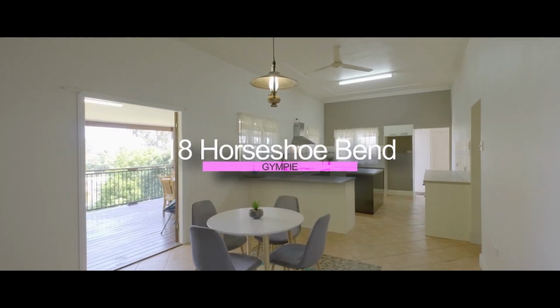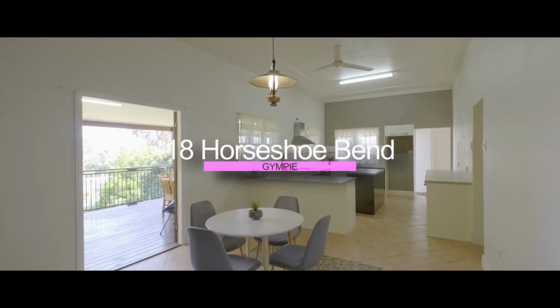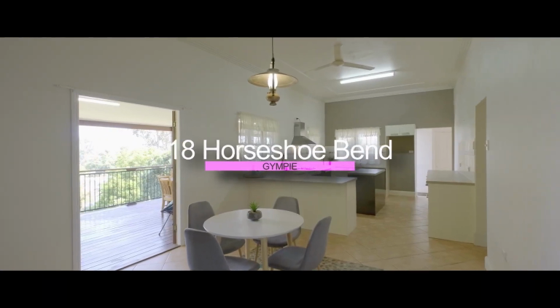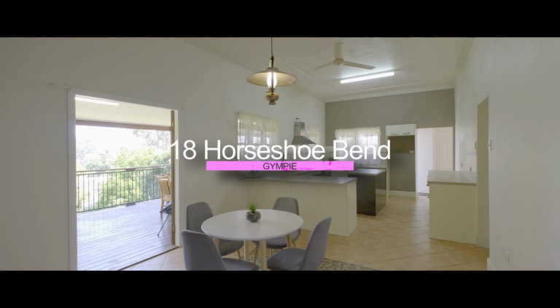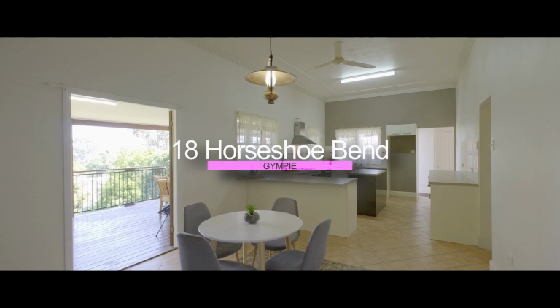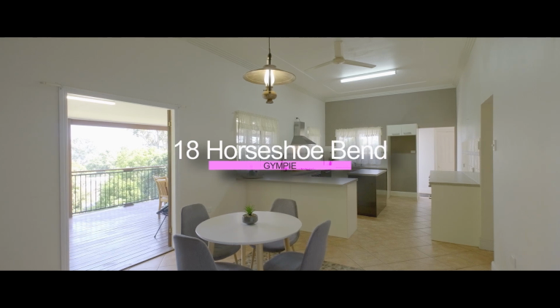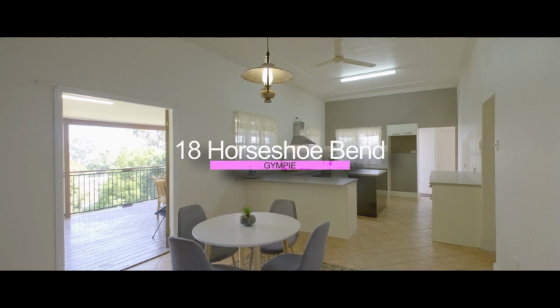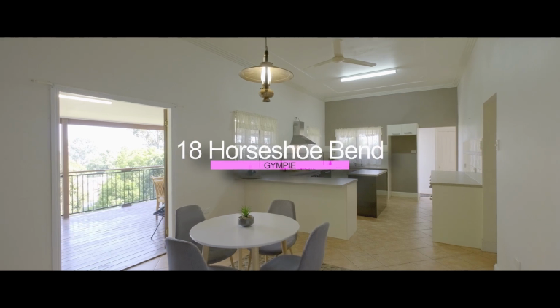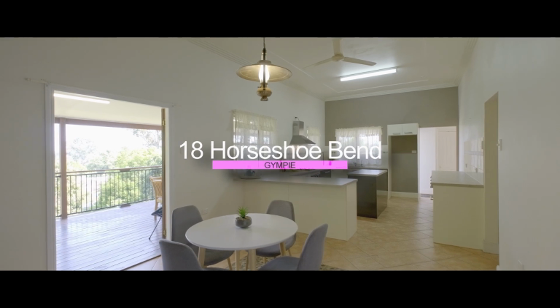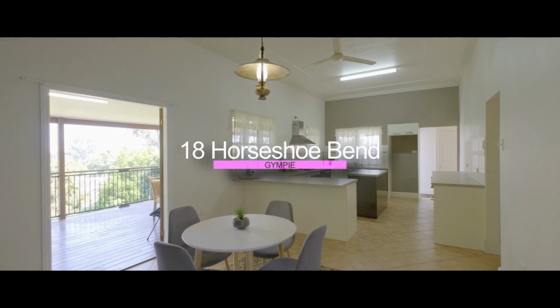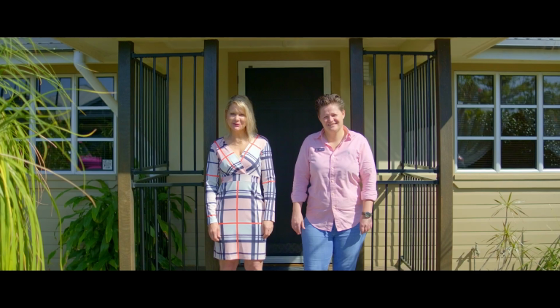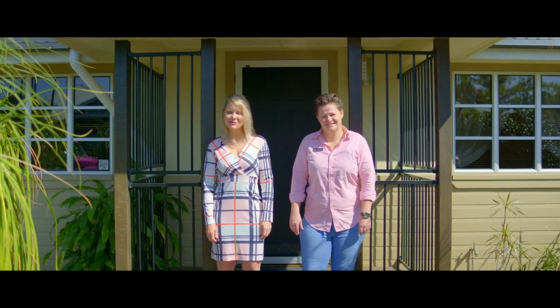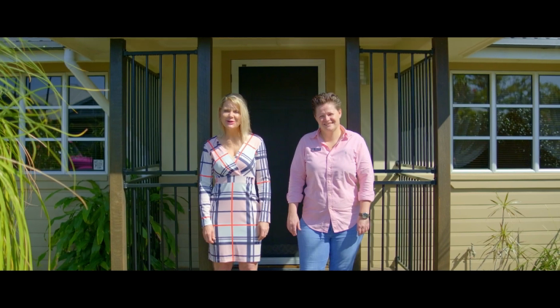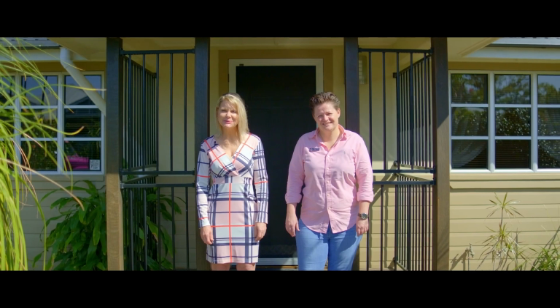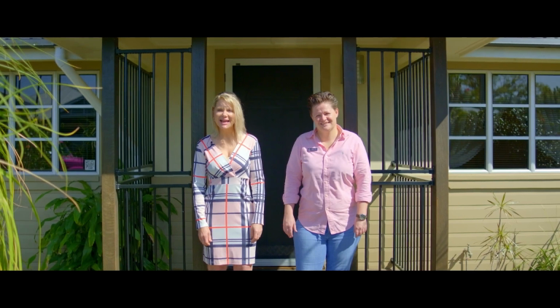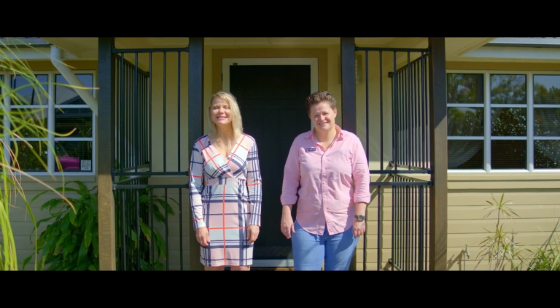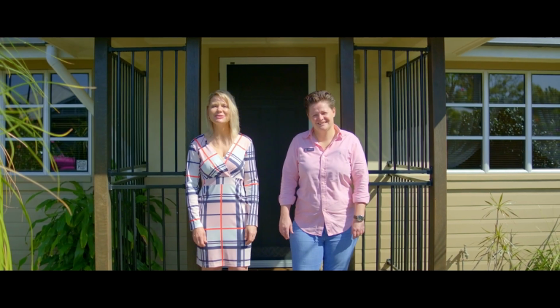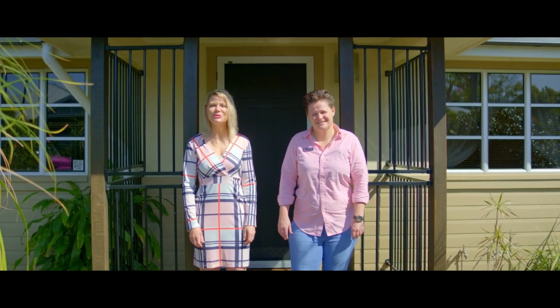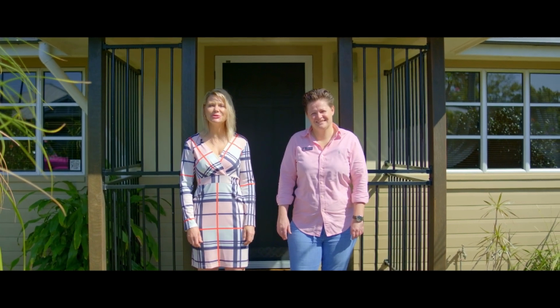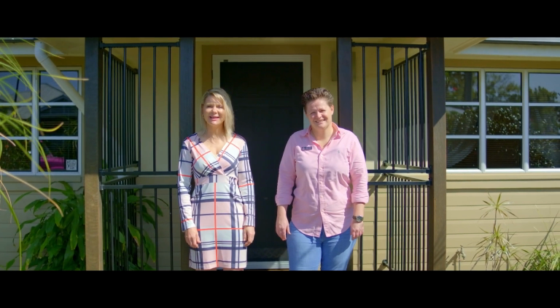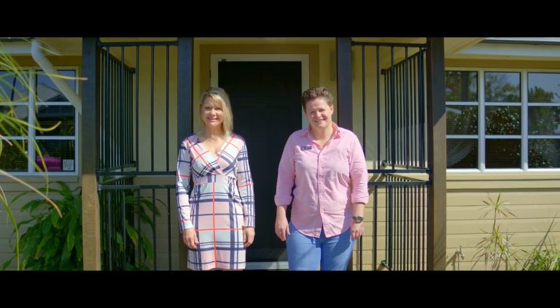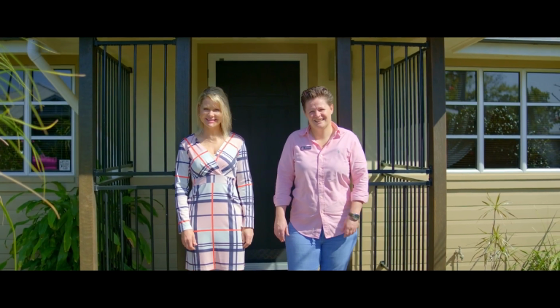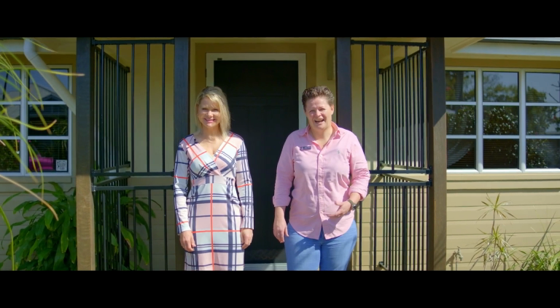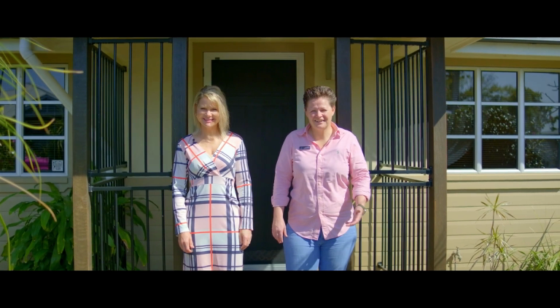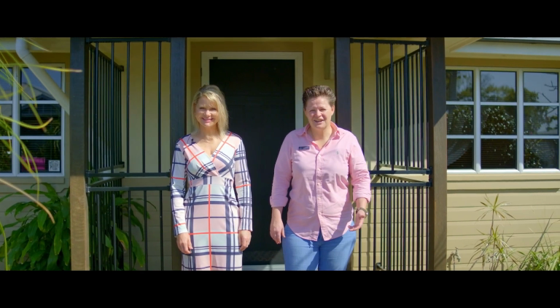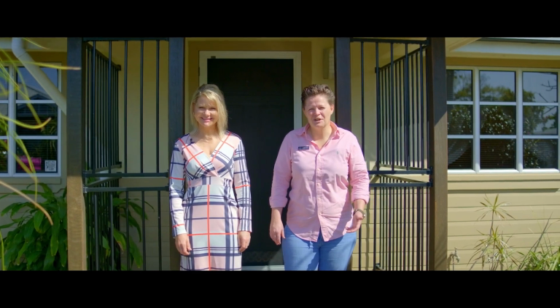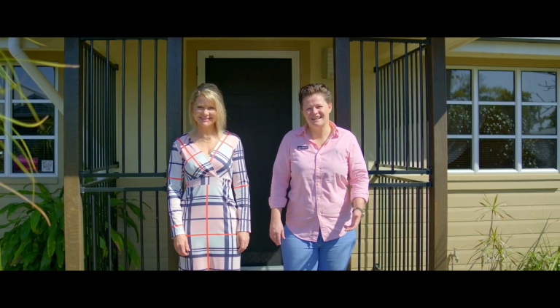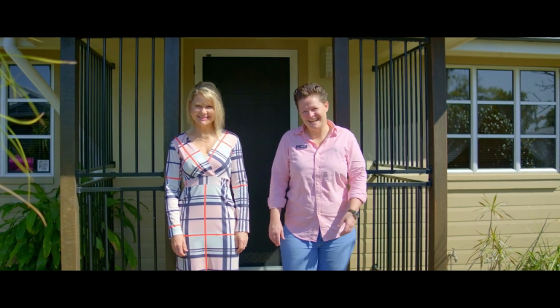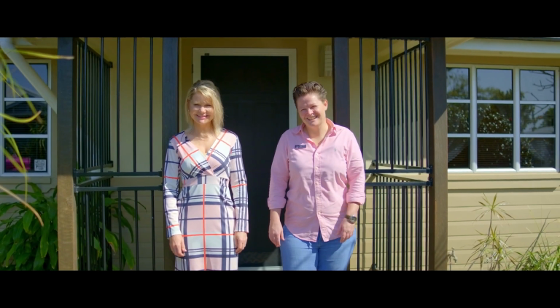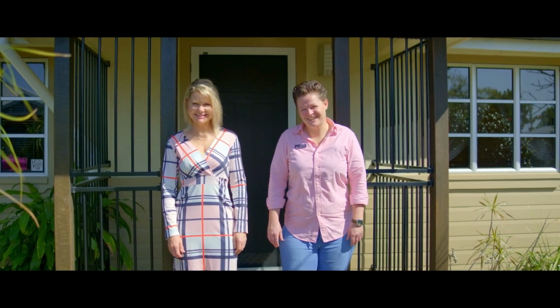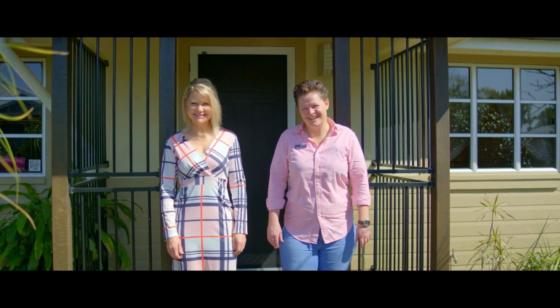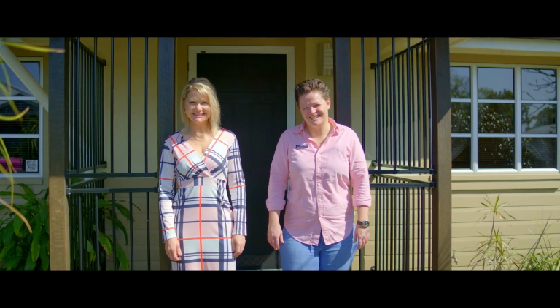Hi everyone, Tina and Steph from Anchor Realty. Welcome to 18 Horseshoe Bend — a character home in a handy location.